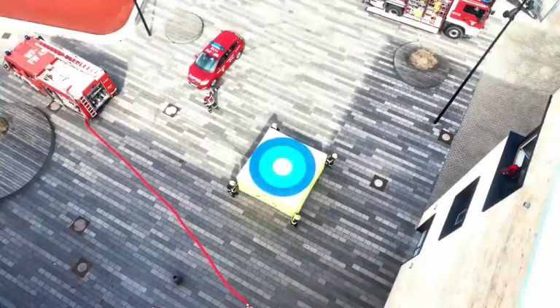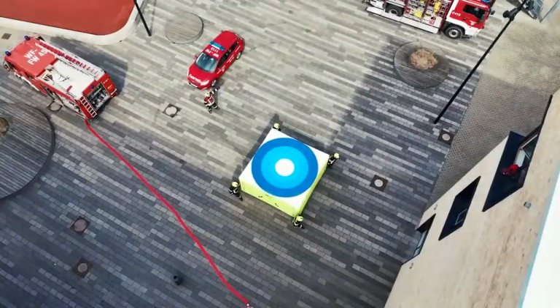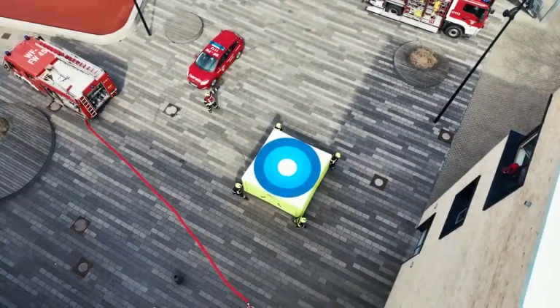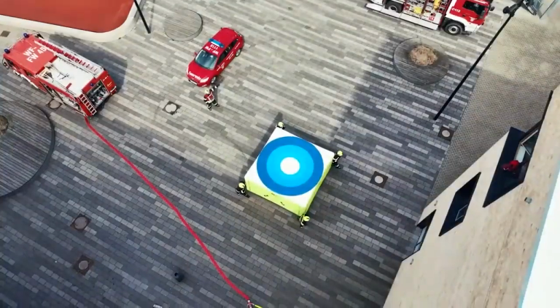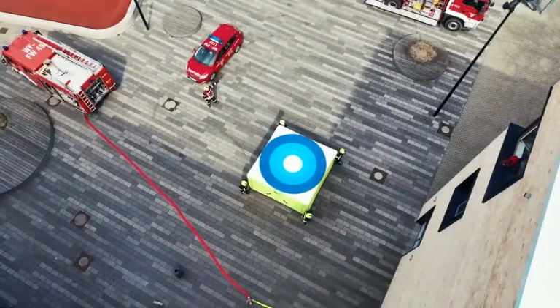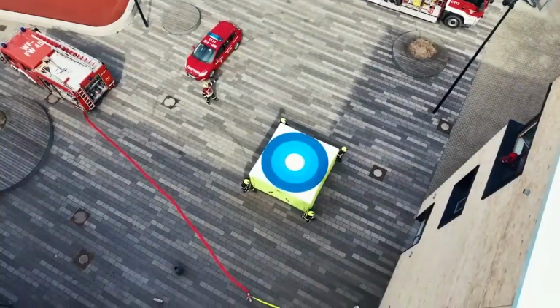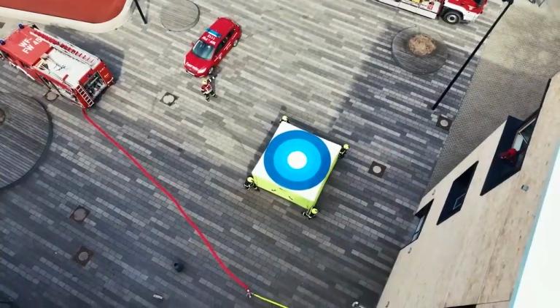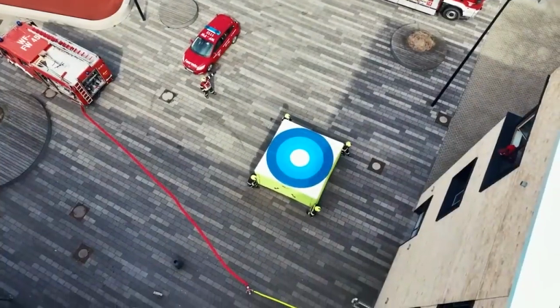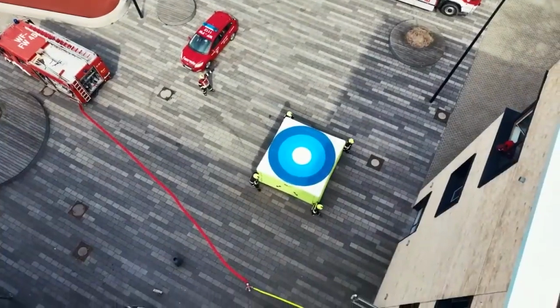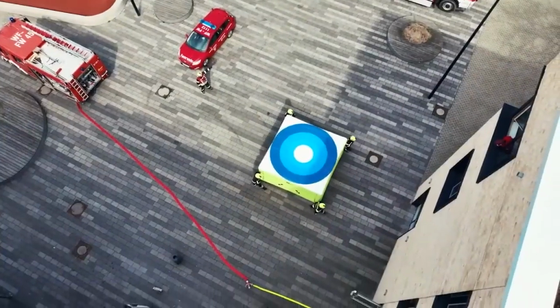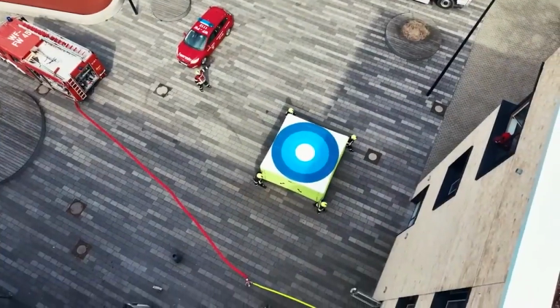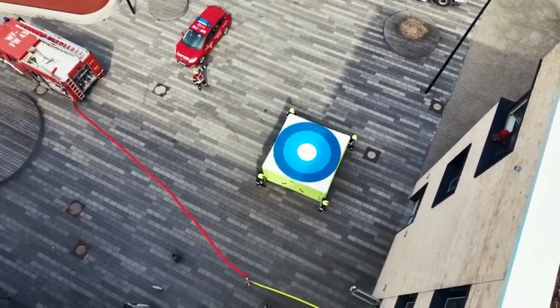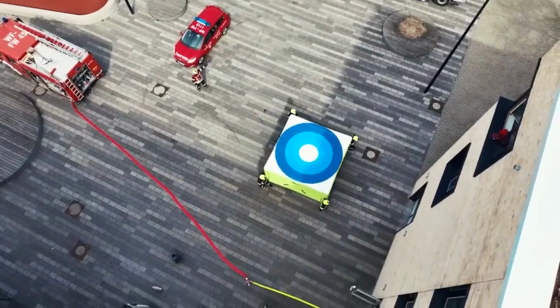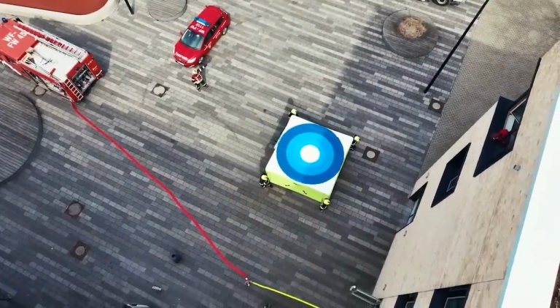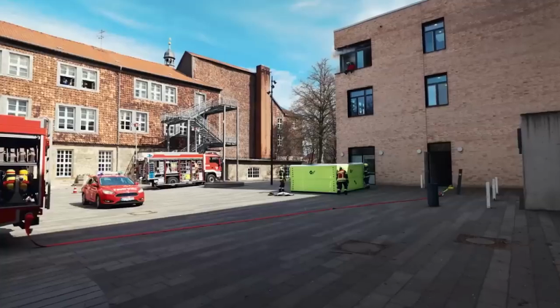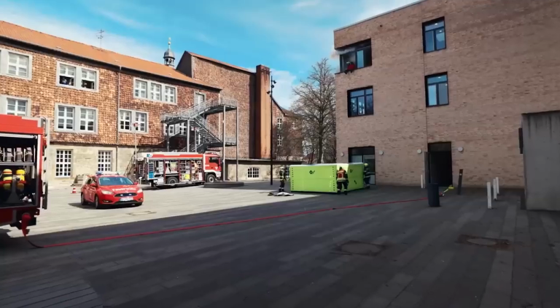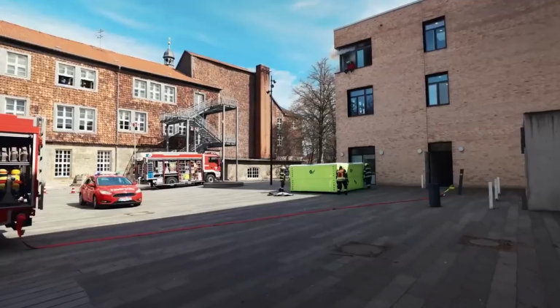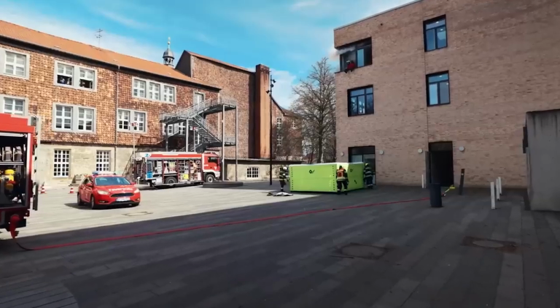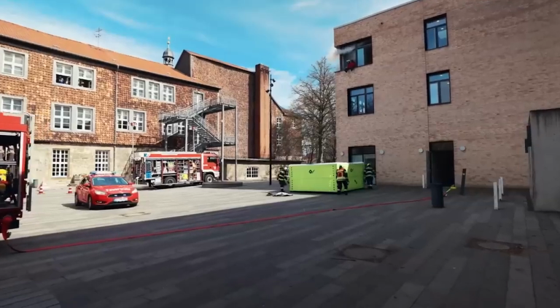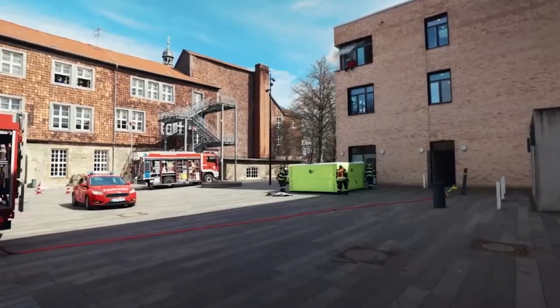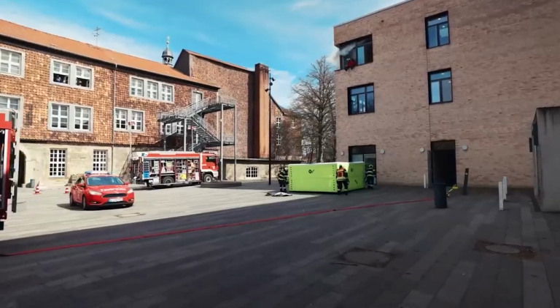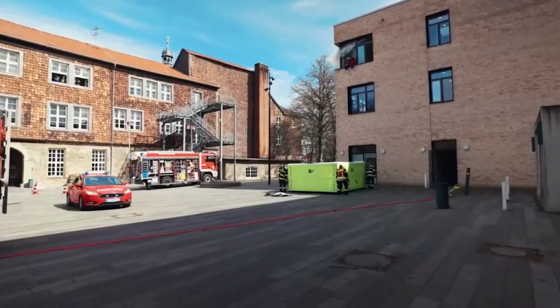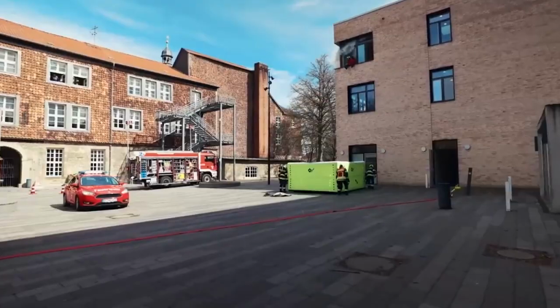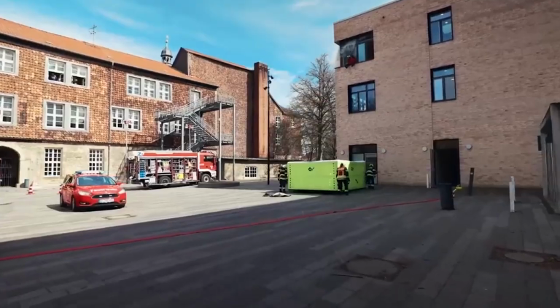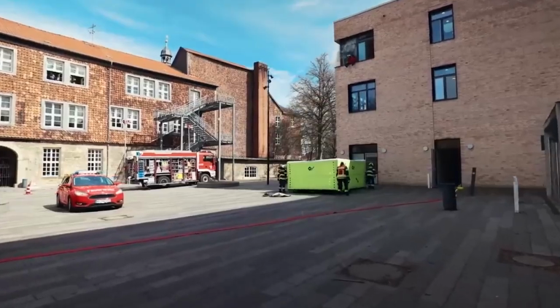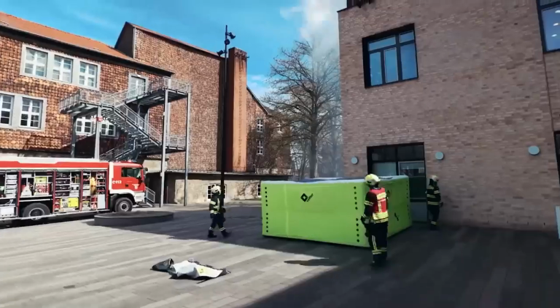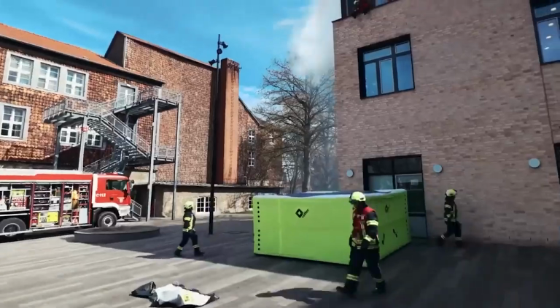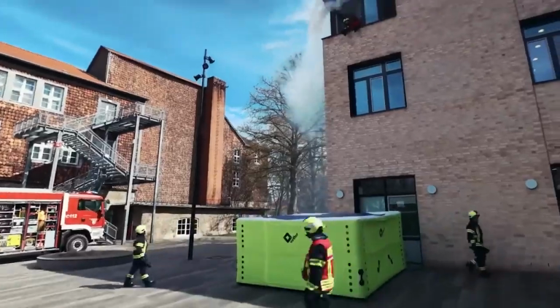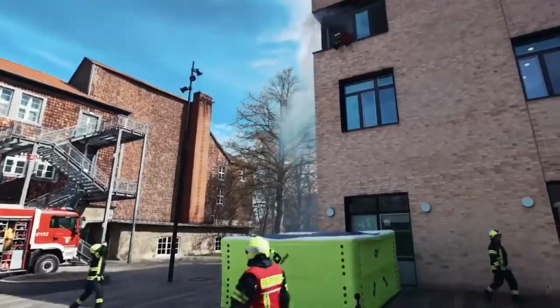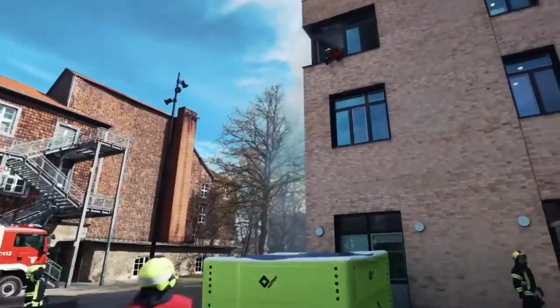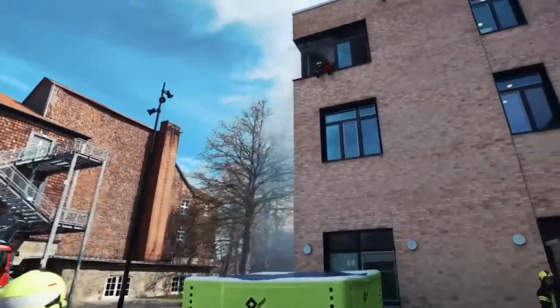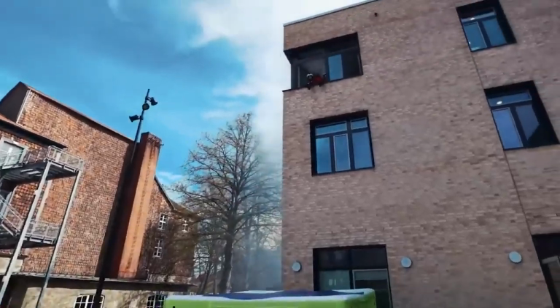Interestingly, the blue circle in the center serves to reduce the fear of jumping, according to psychologists.